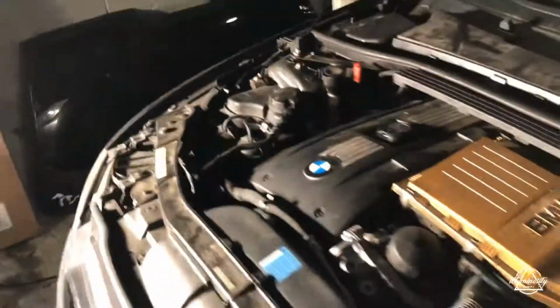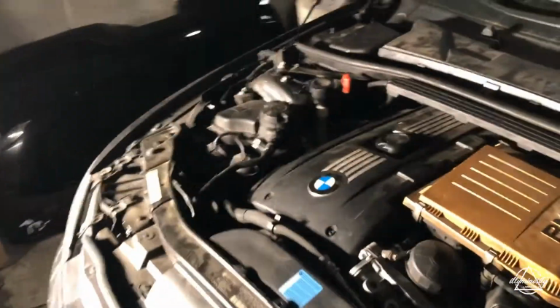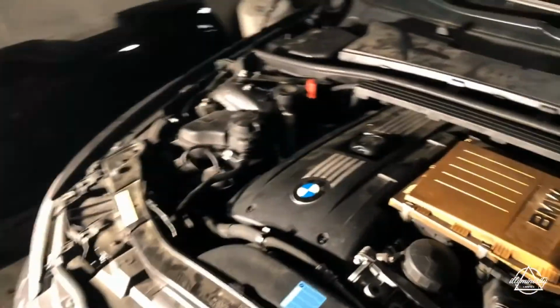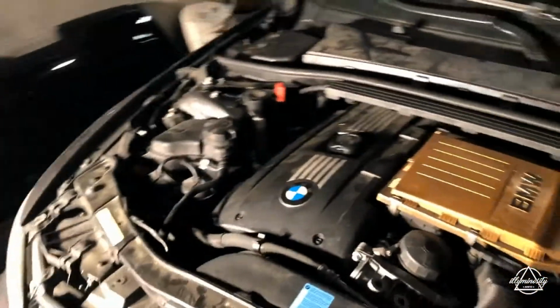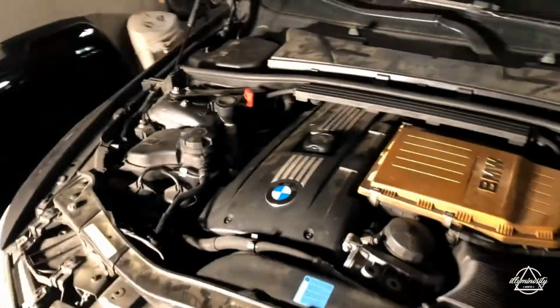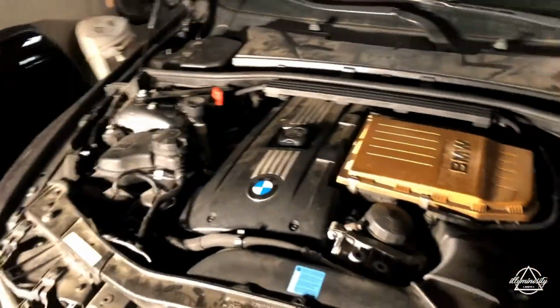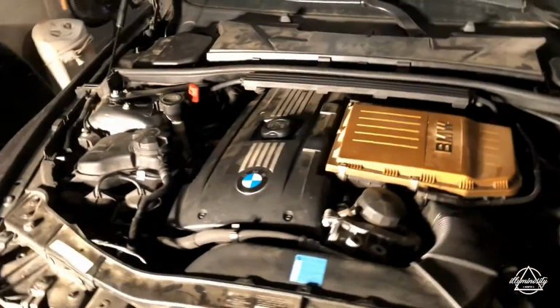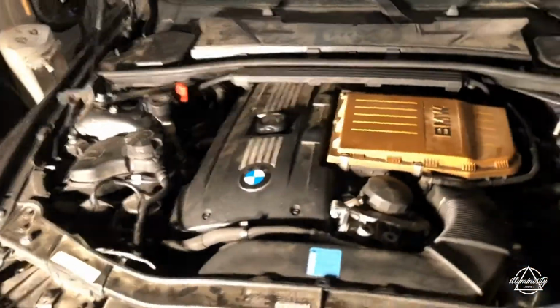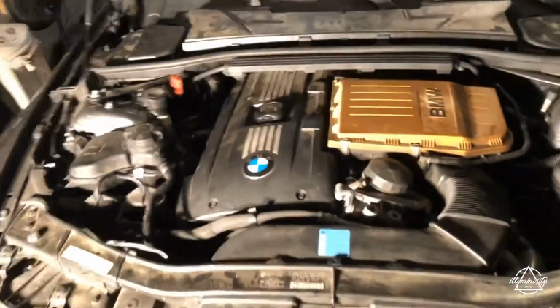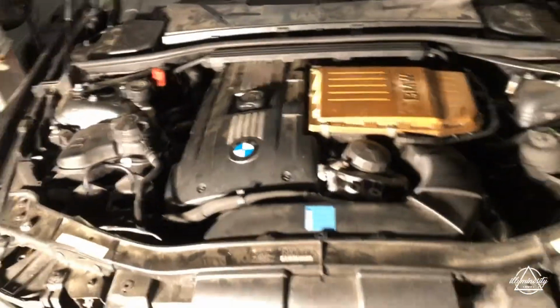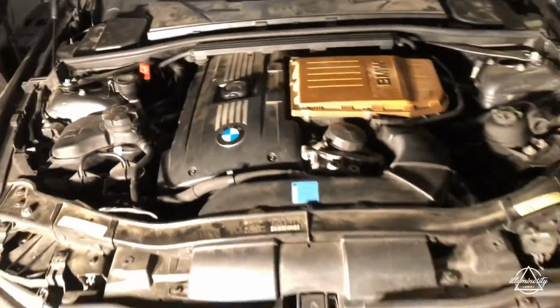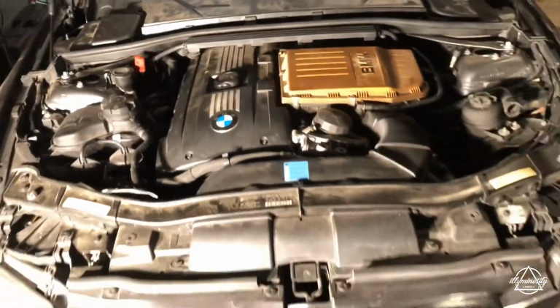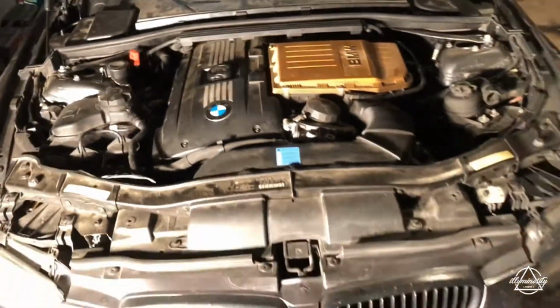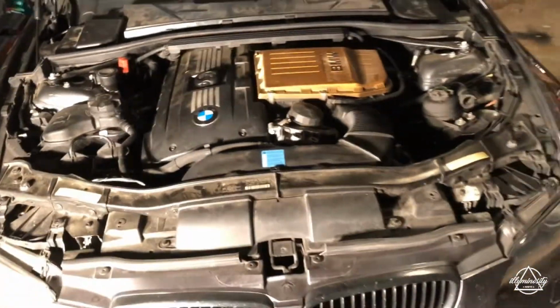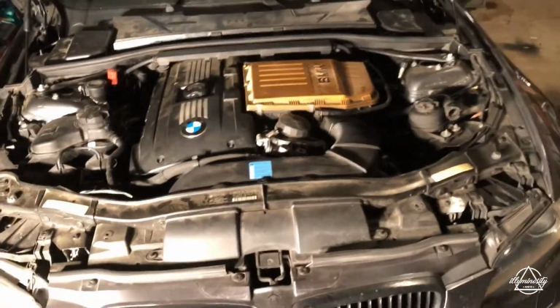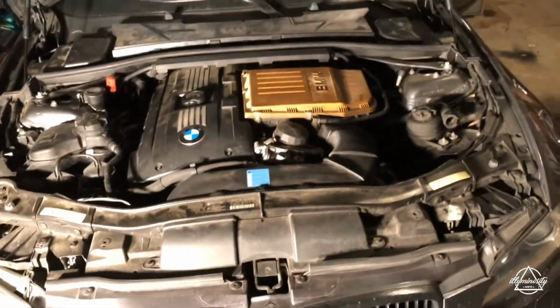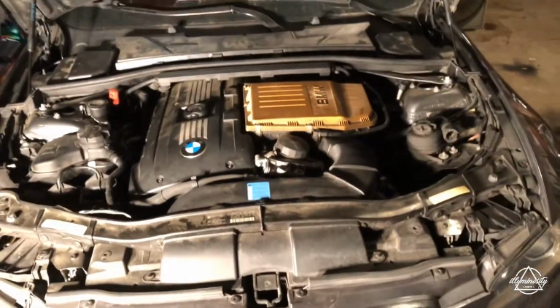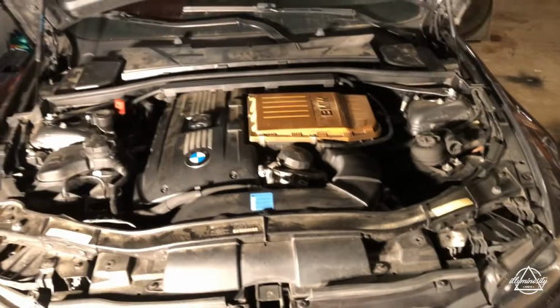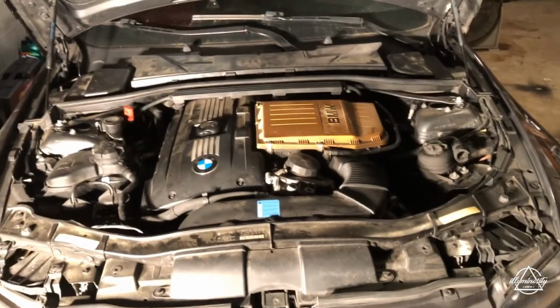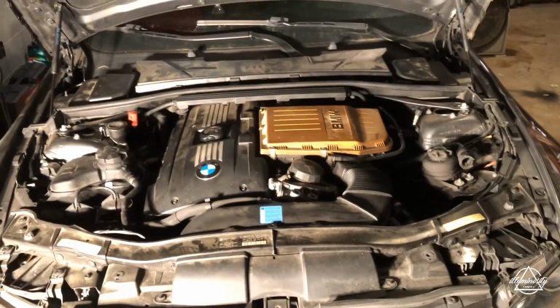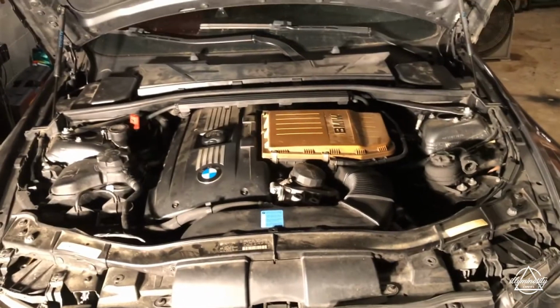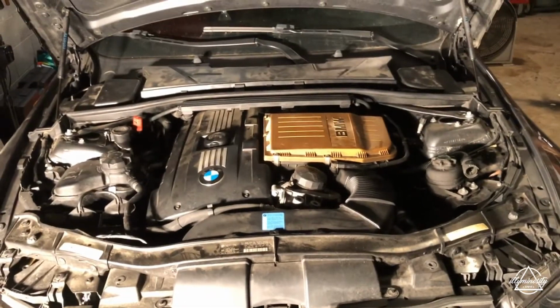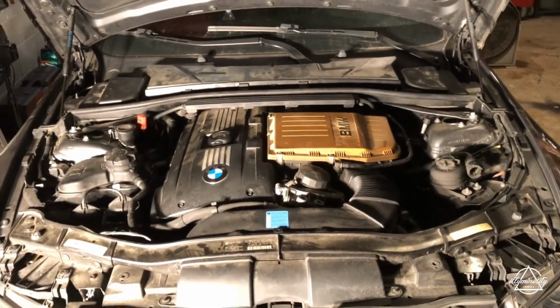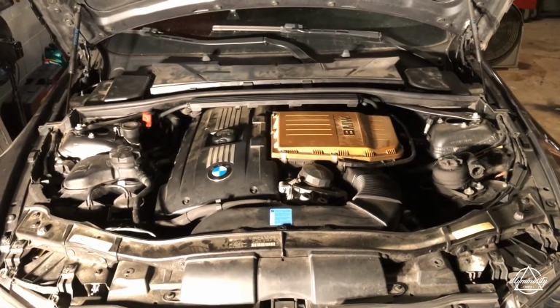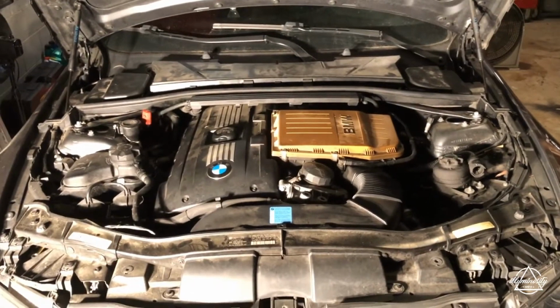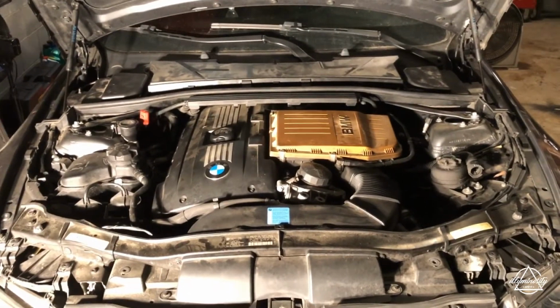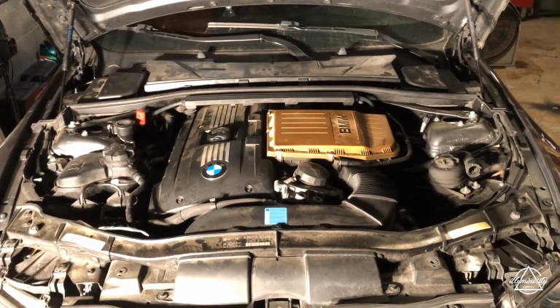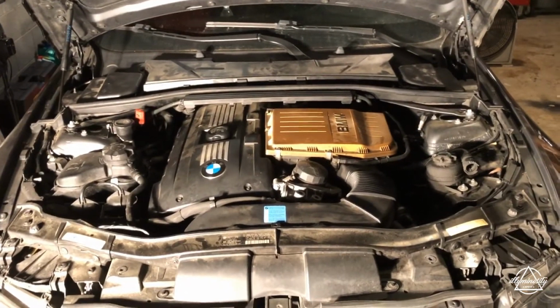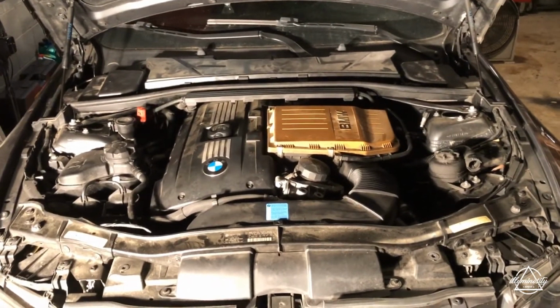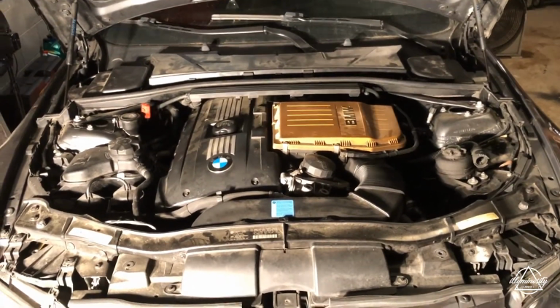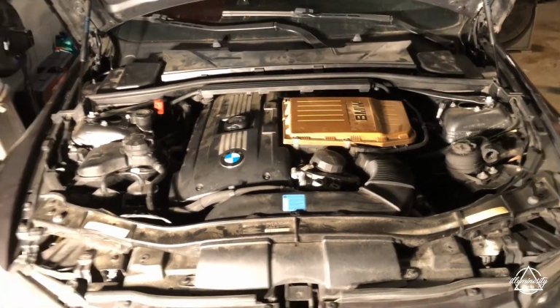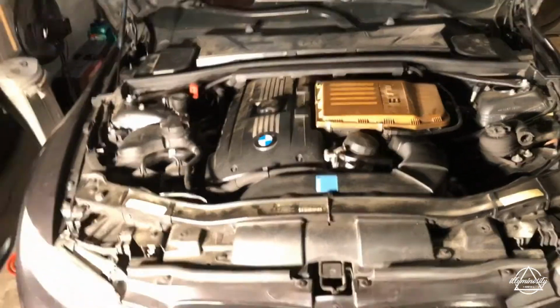So I'm going to take it for a drive and see what's going on.